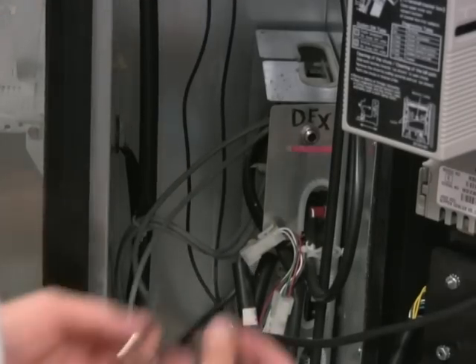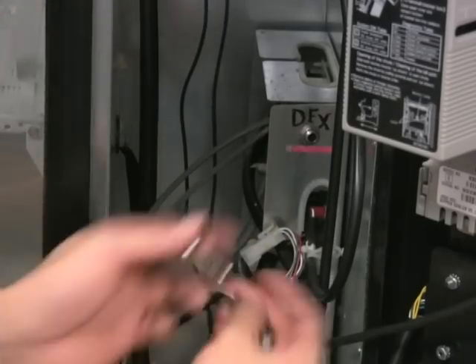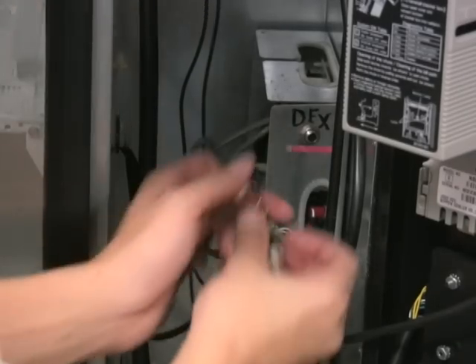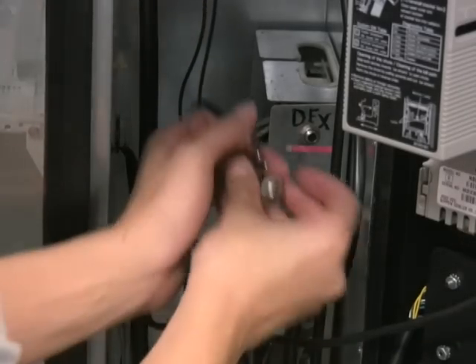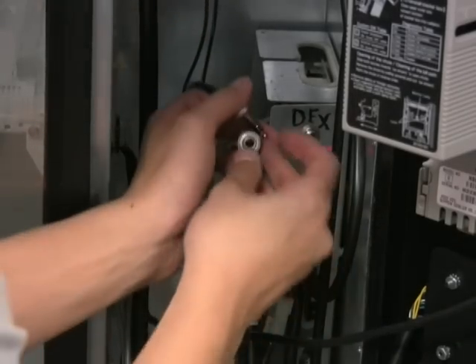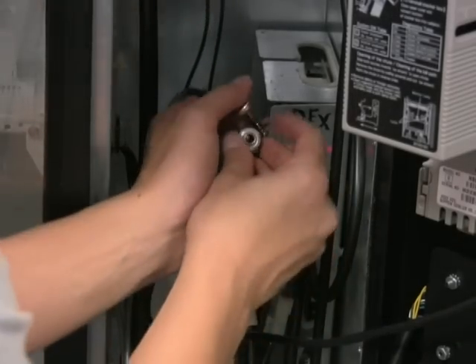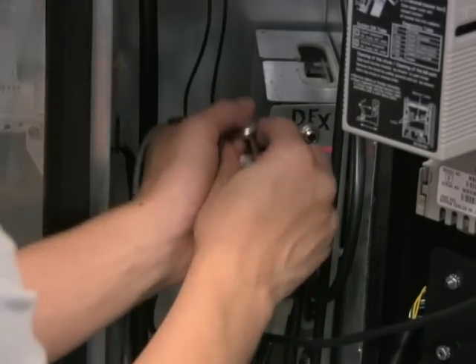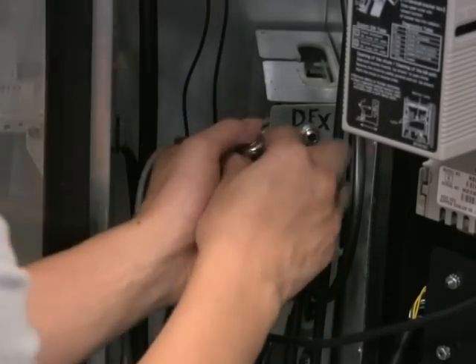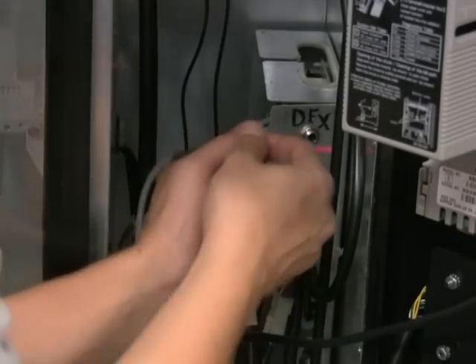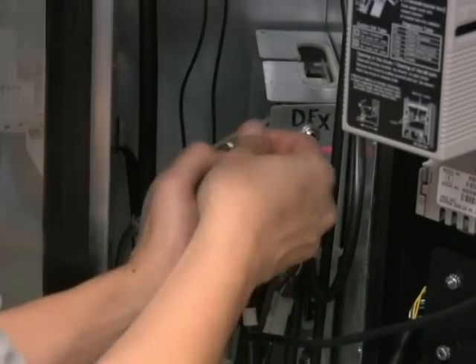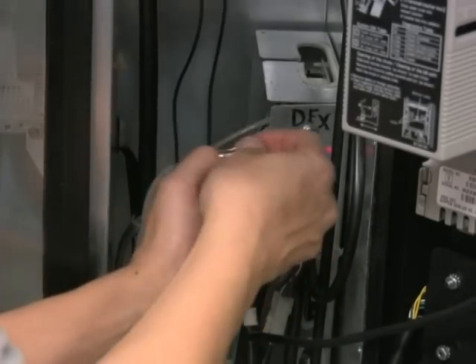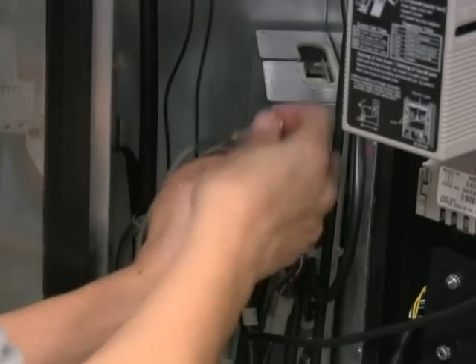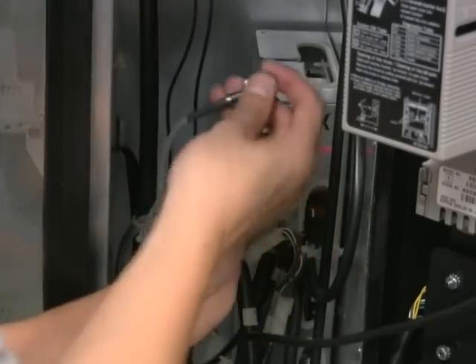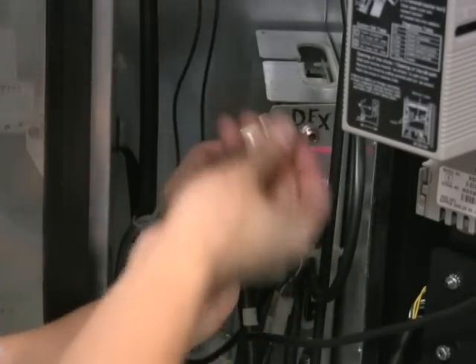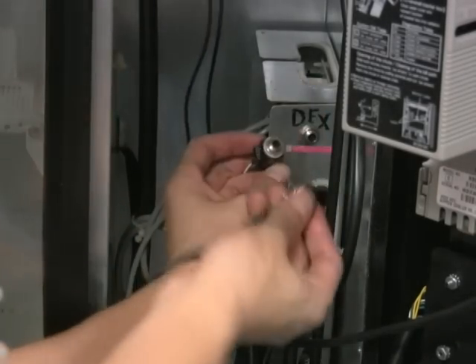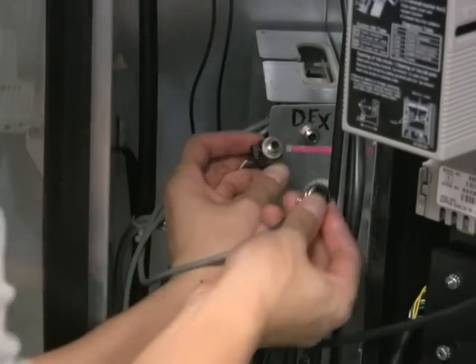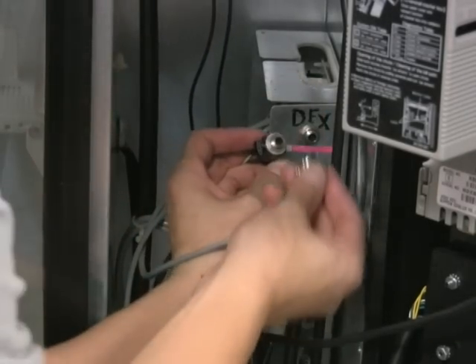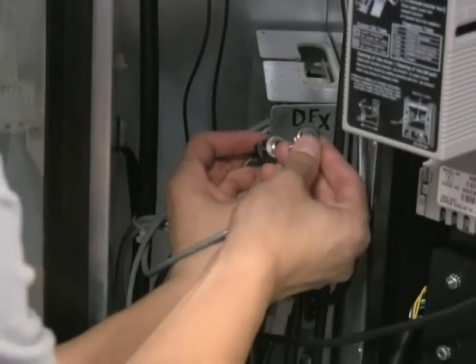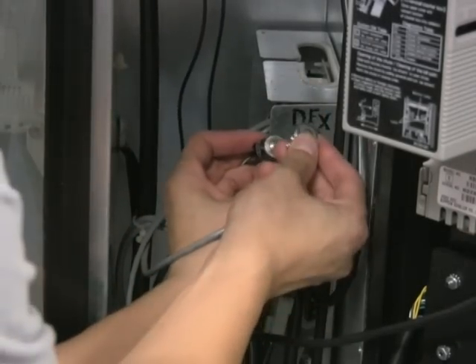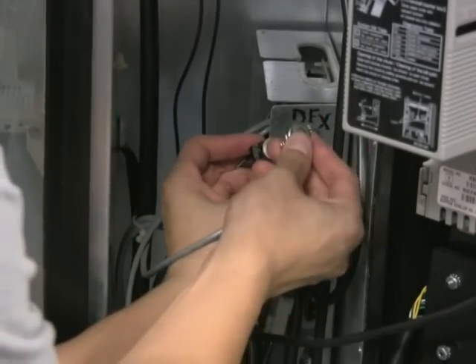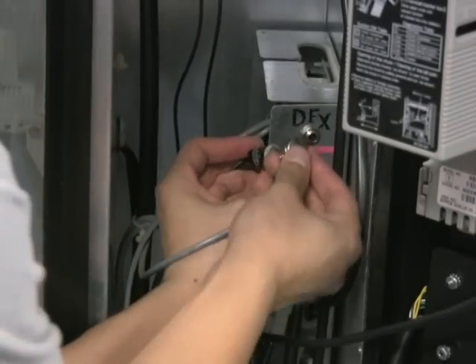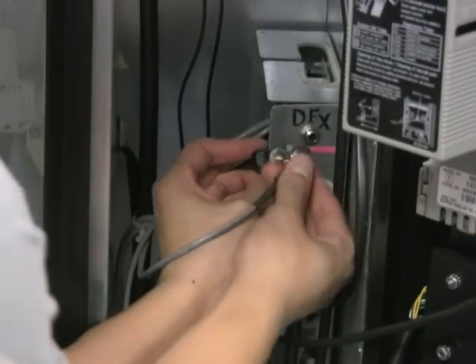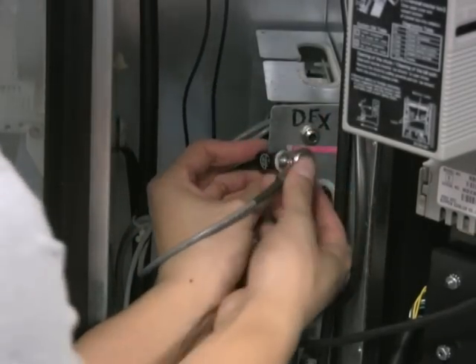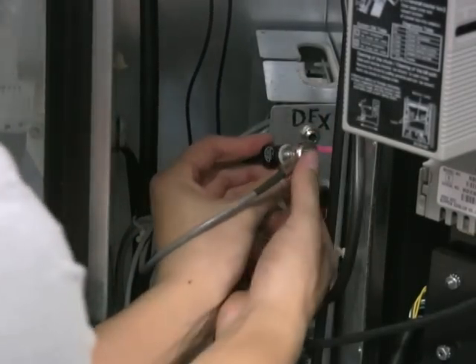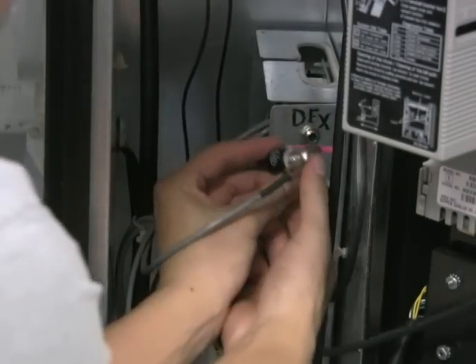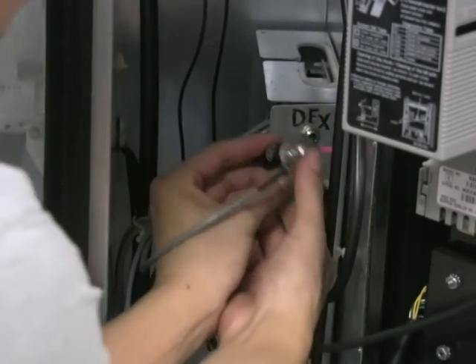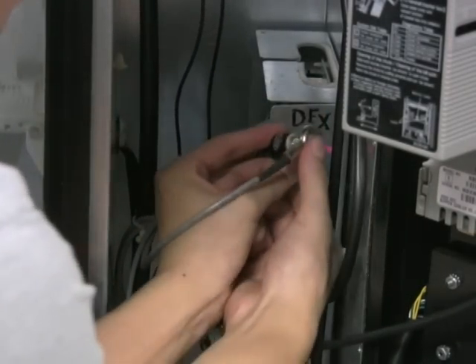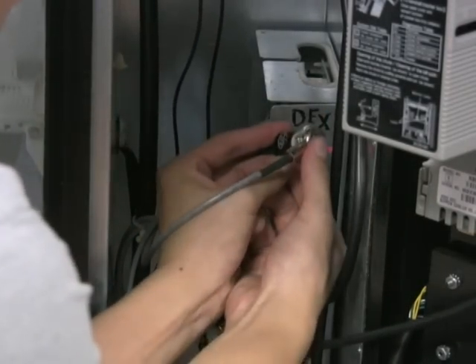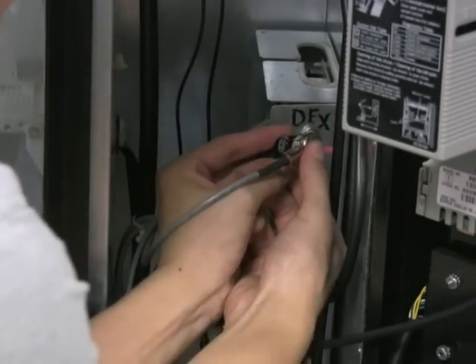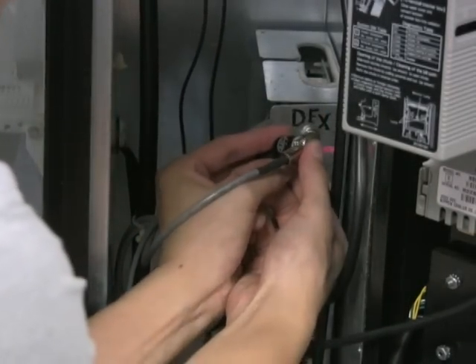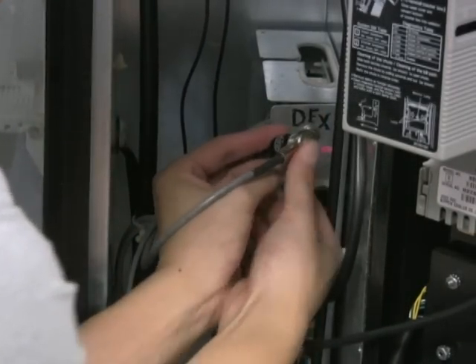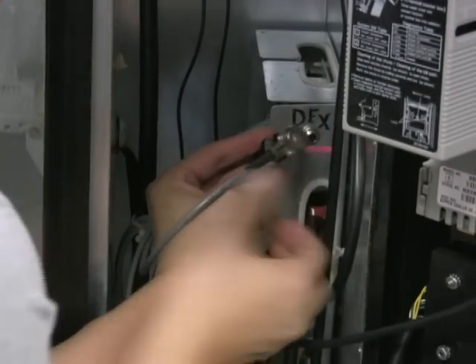Now plug in the male end of the DEX Y cable into the female end of the DEX port coming from the VMC.